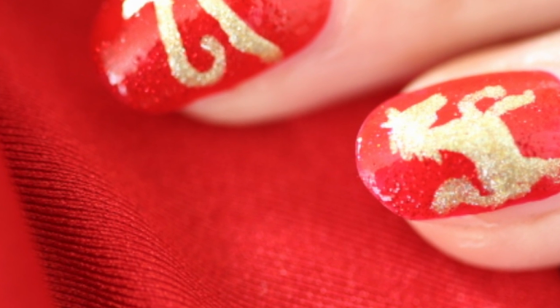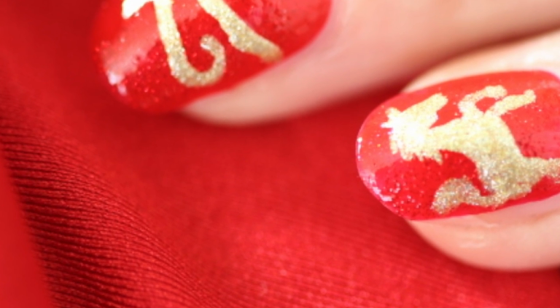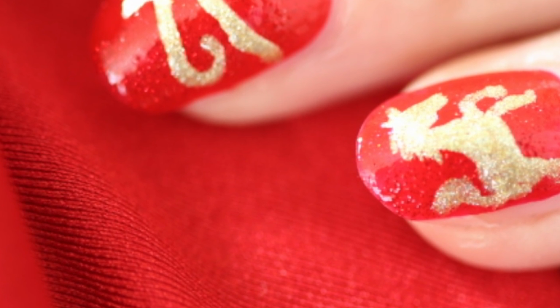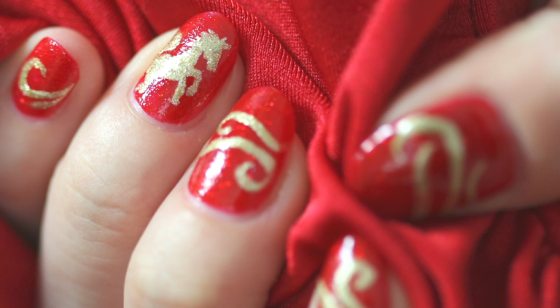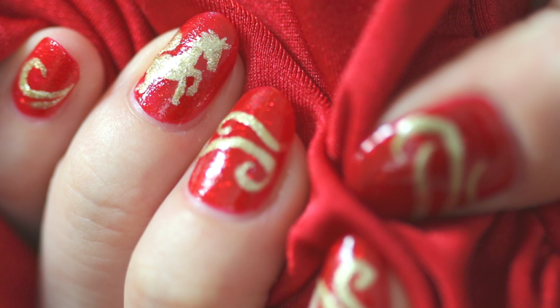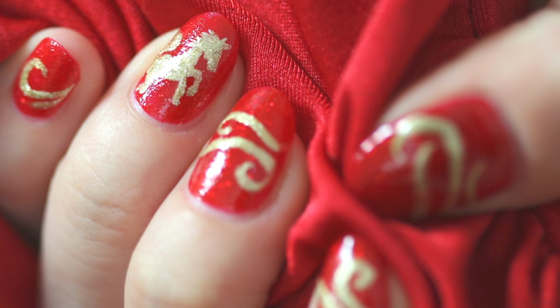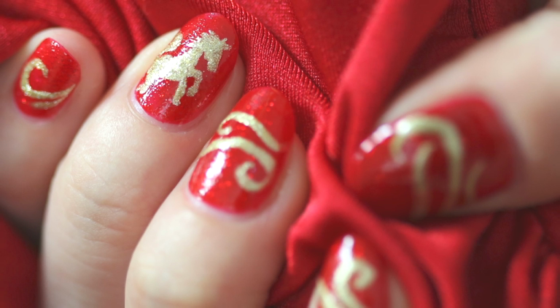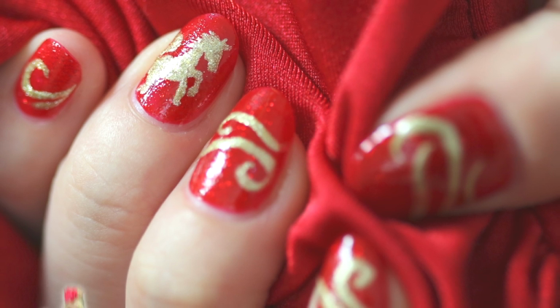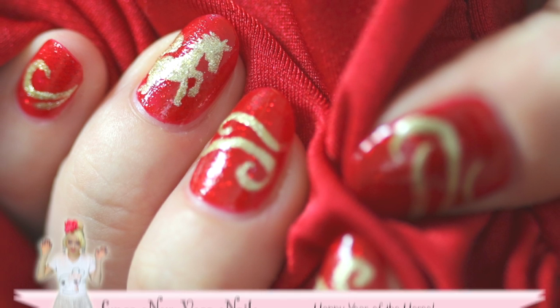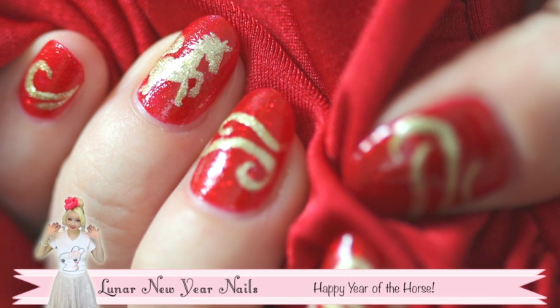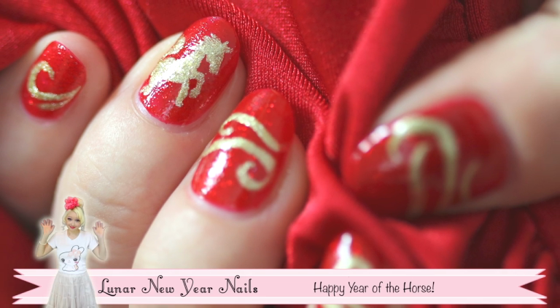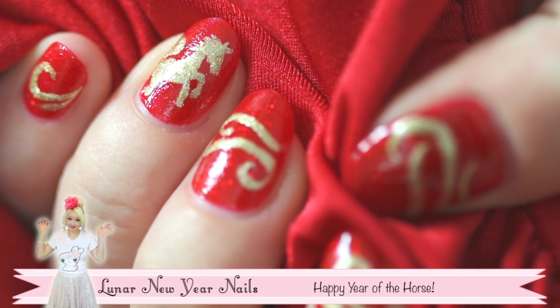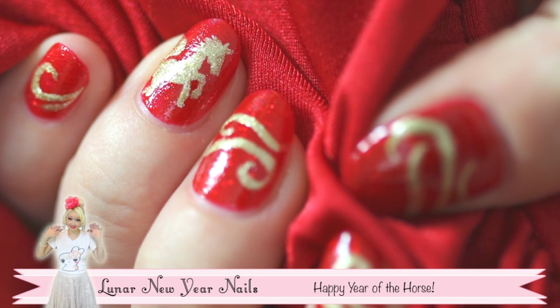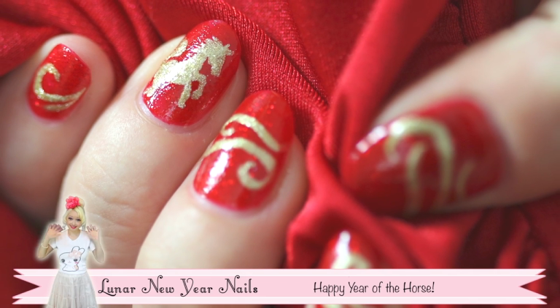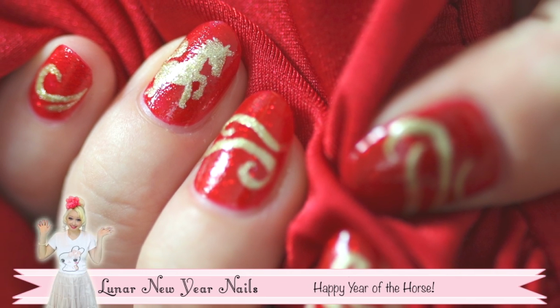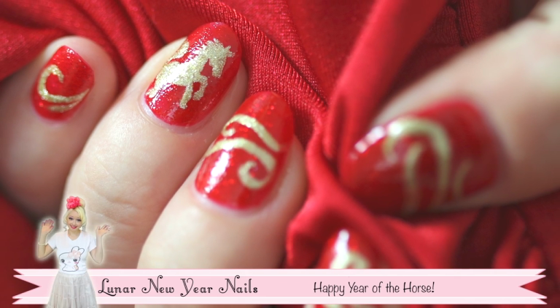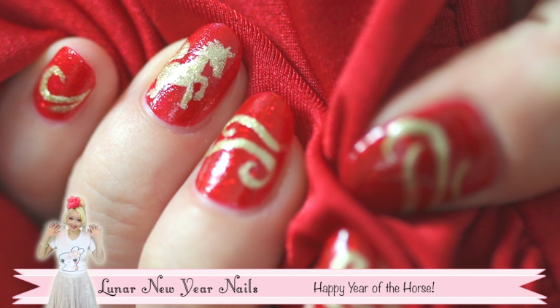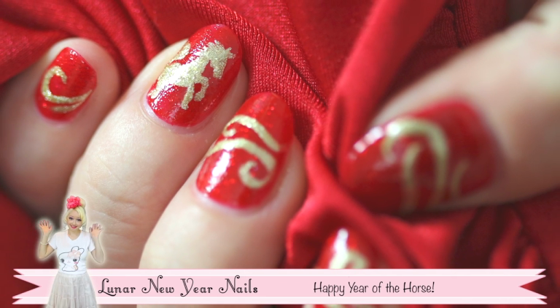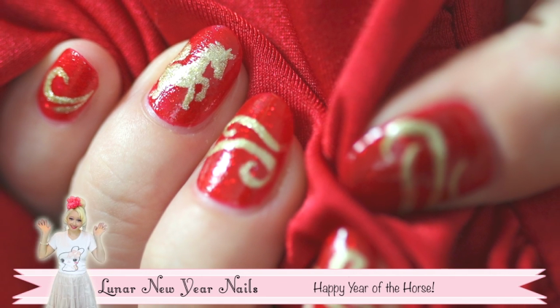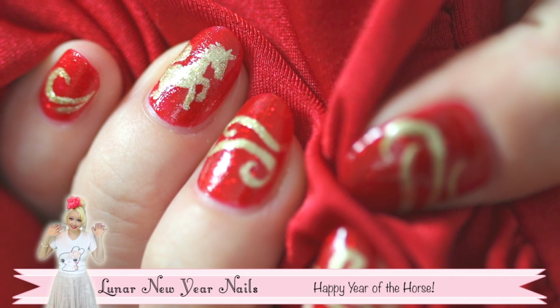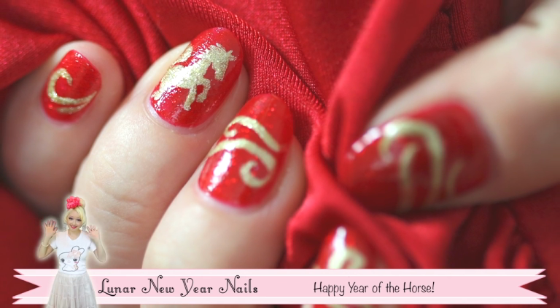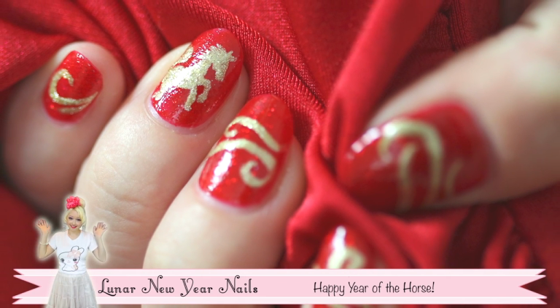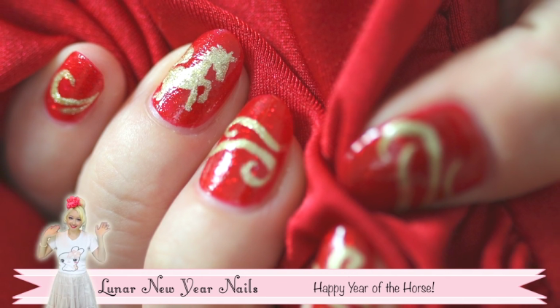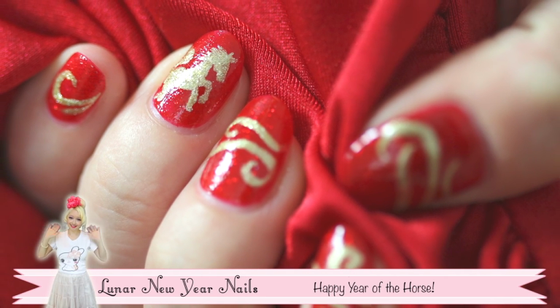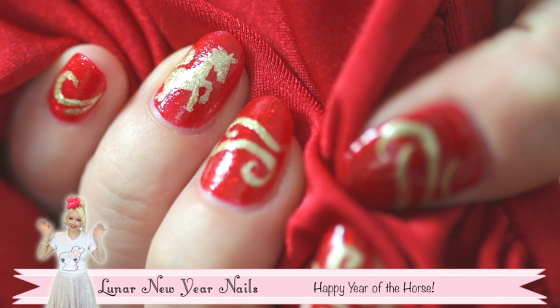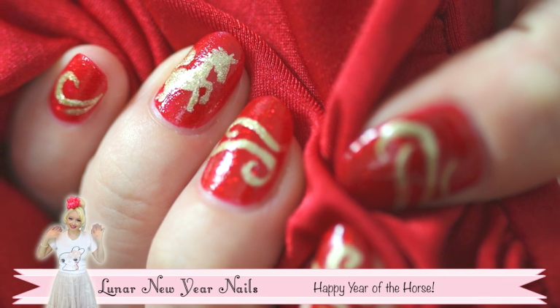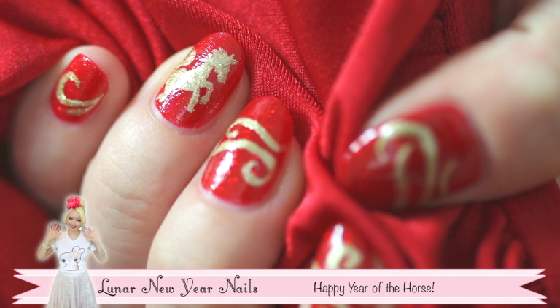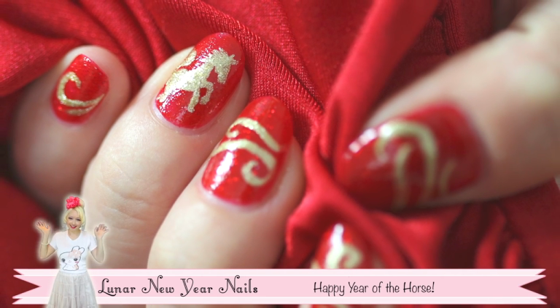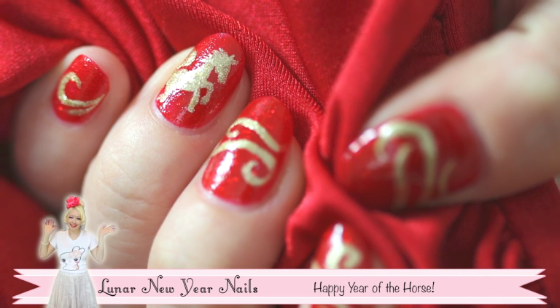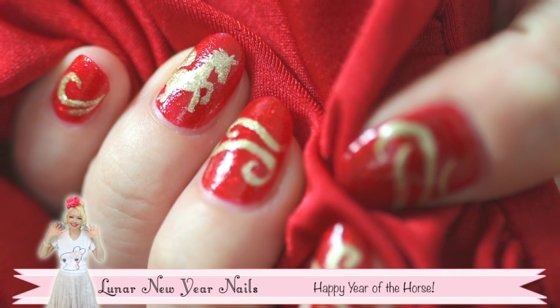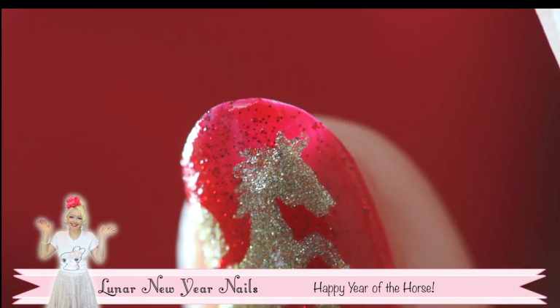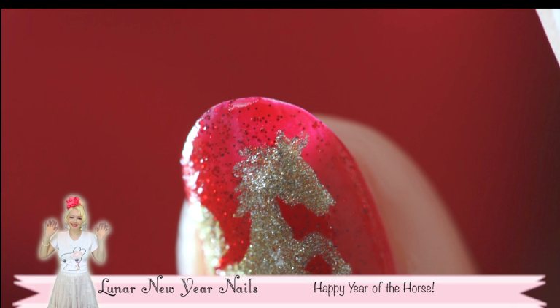Hey Besties! Happy Year of the Horse! Today let's do some nail art inspired by the lunar new year.